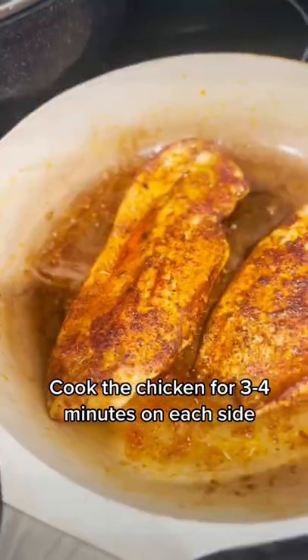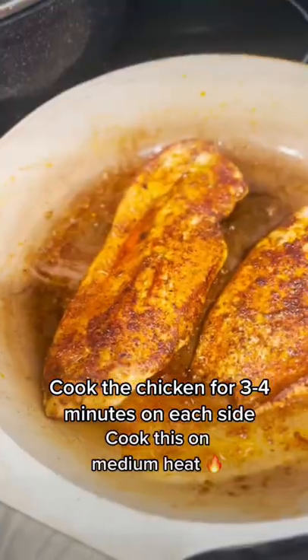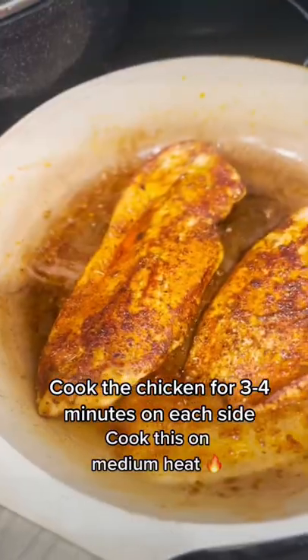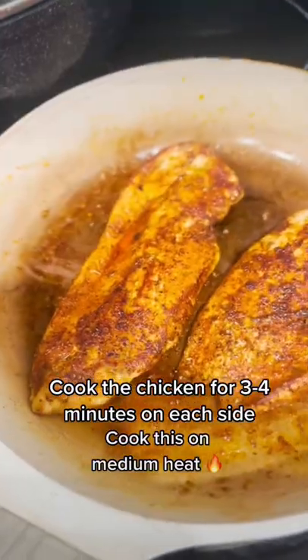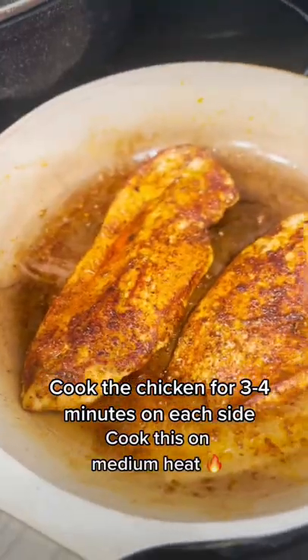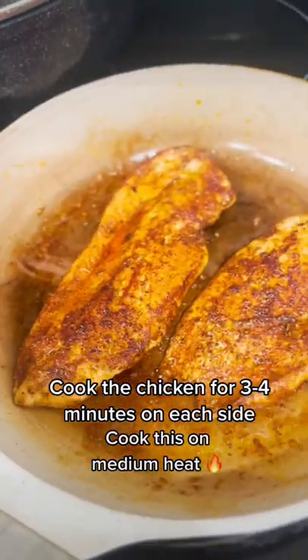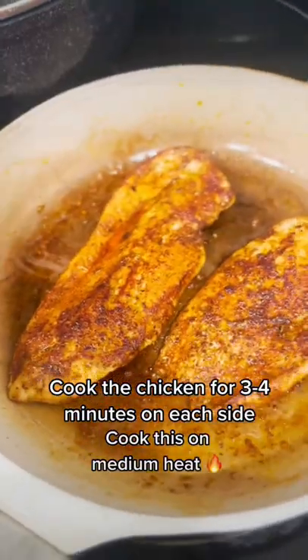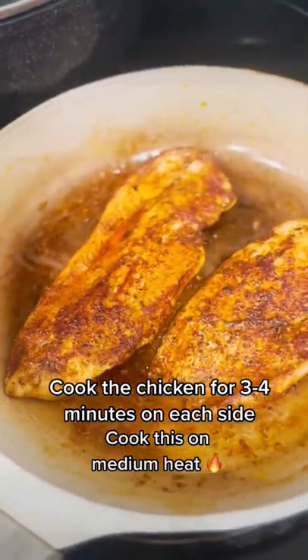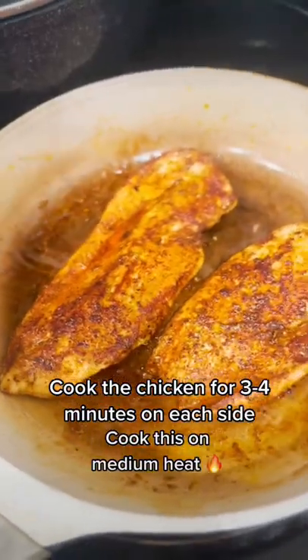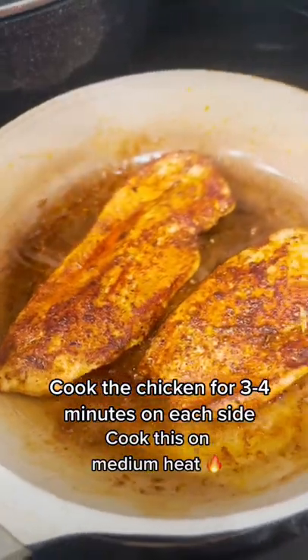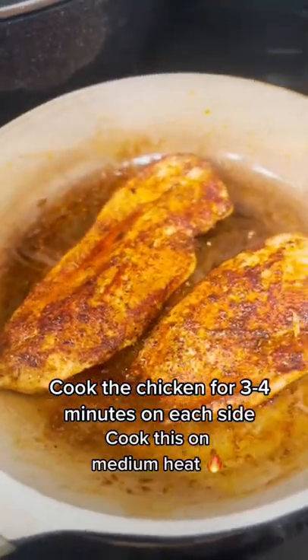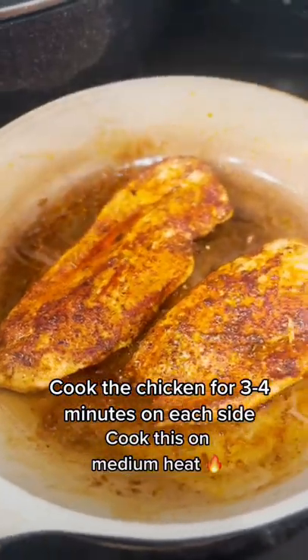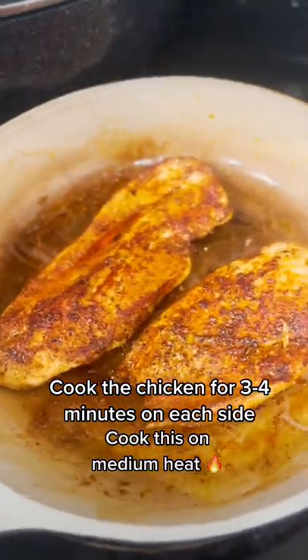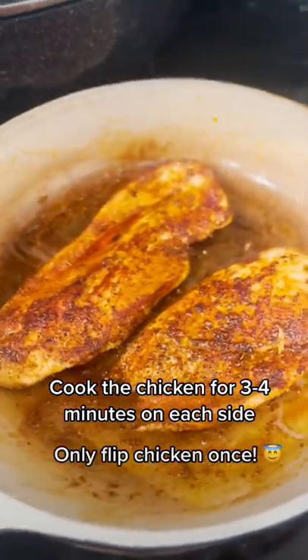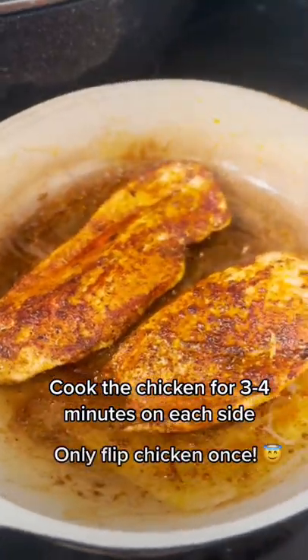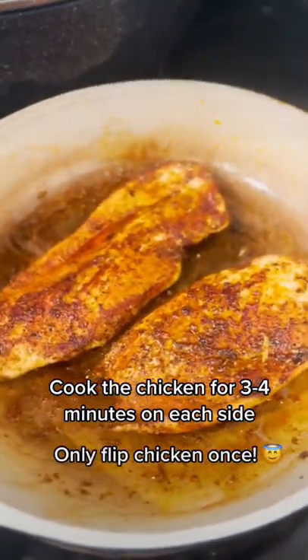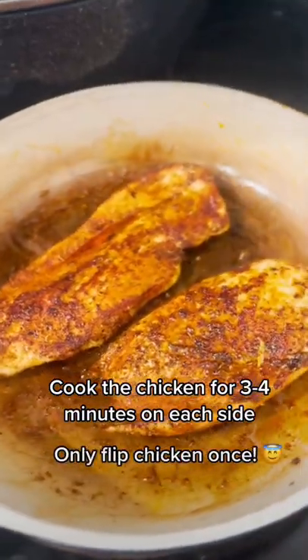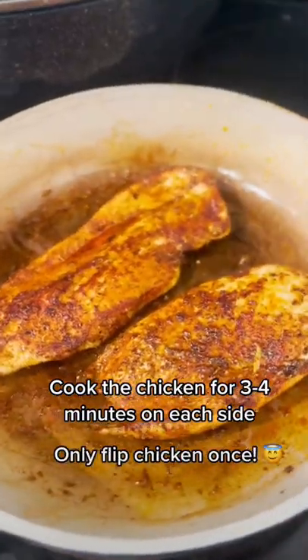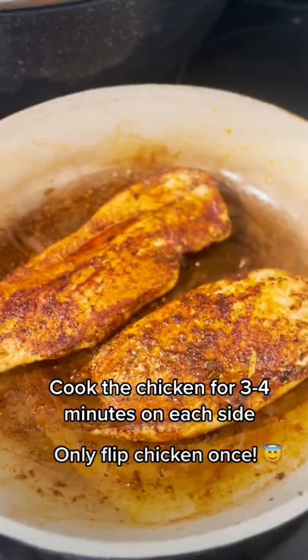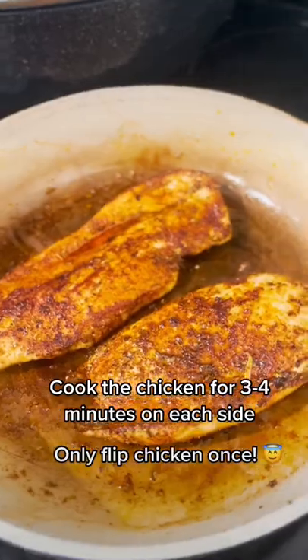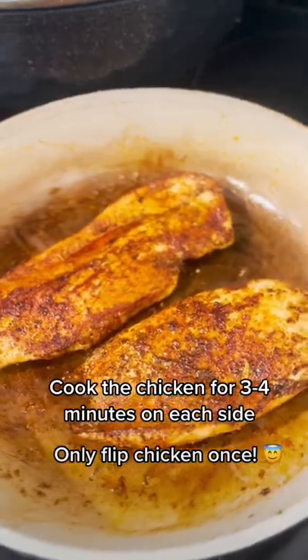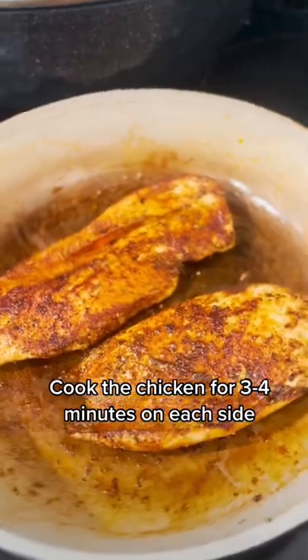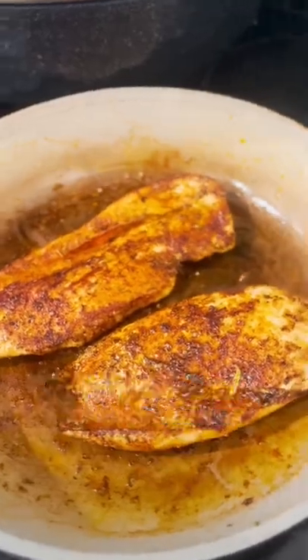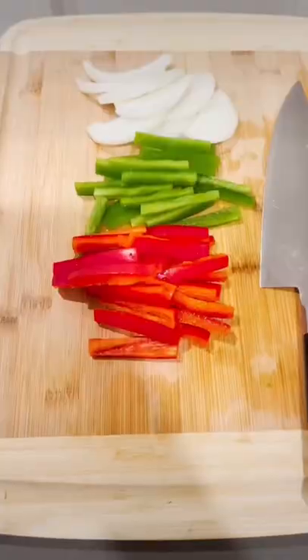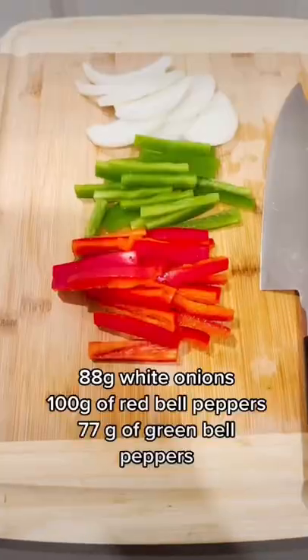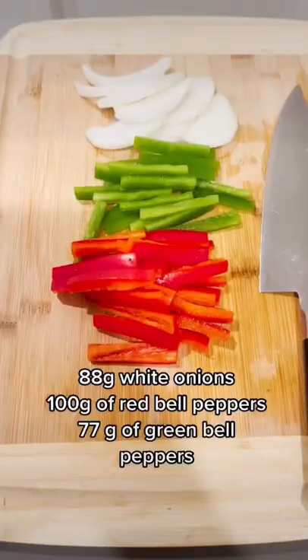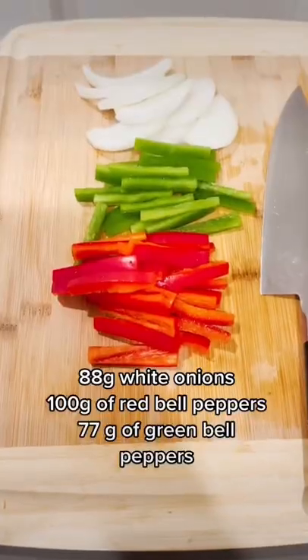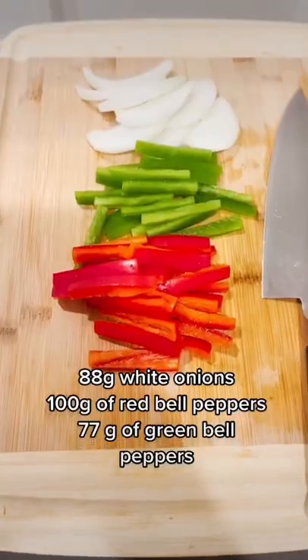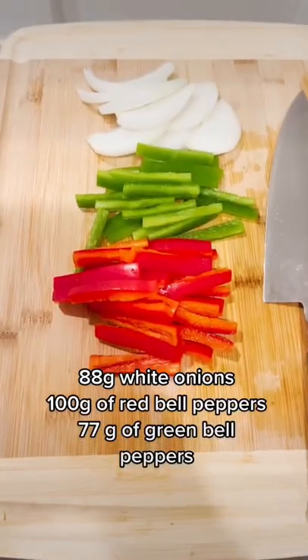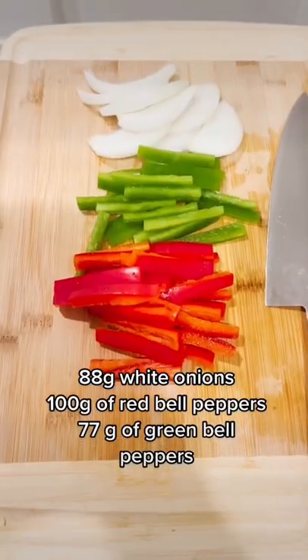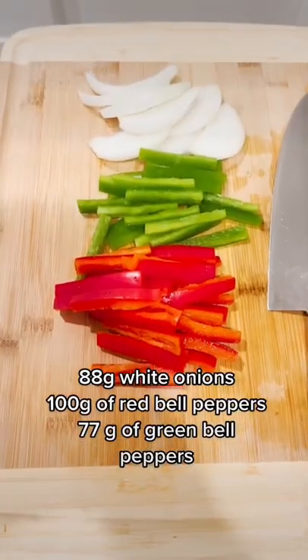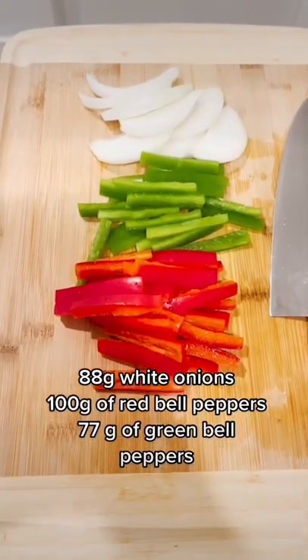Cook the chicken for a few minutes on each side, making sure to only flip the chicken once. While that's cooking, we prepare the veggies.